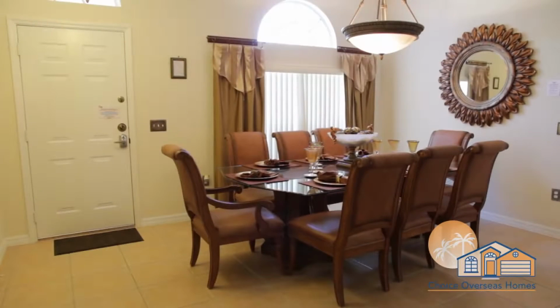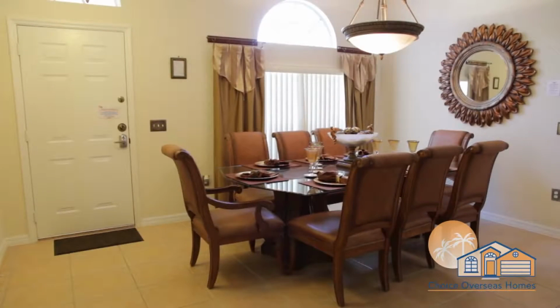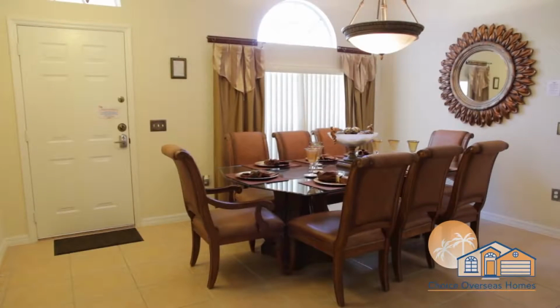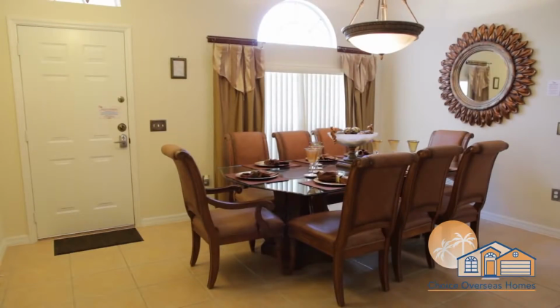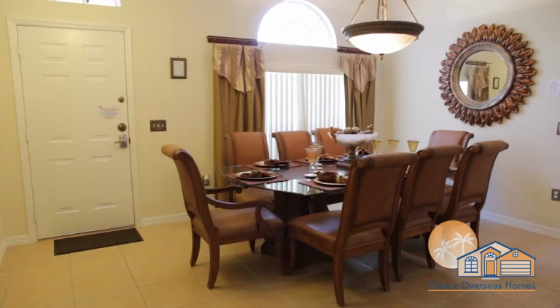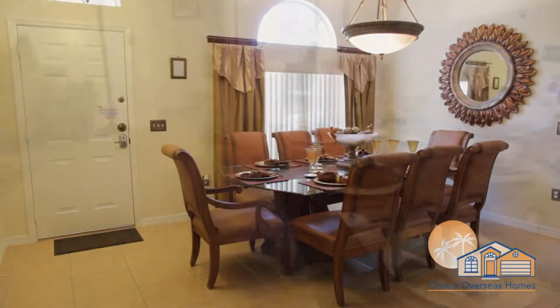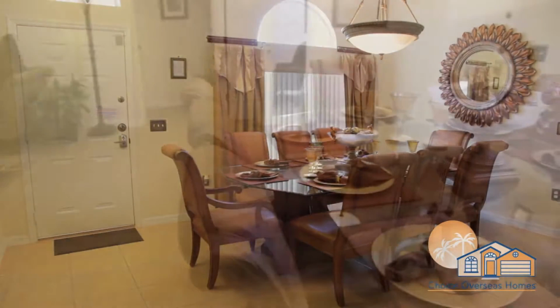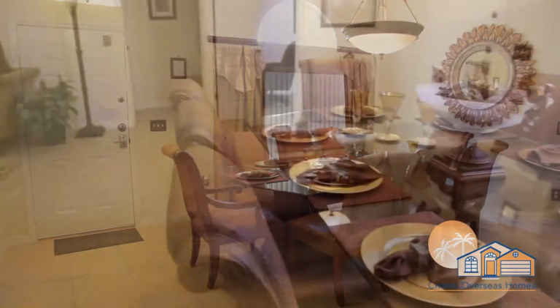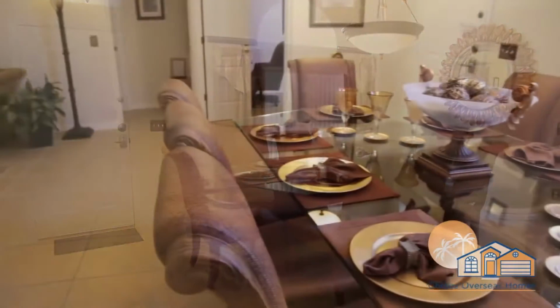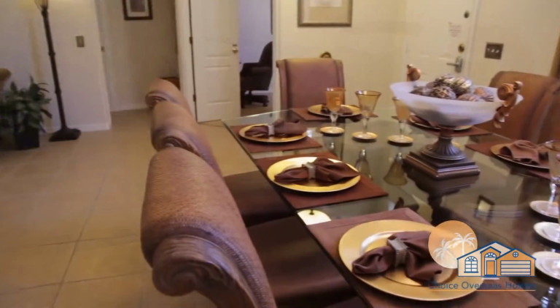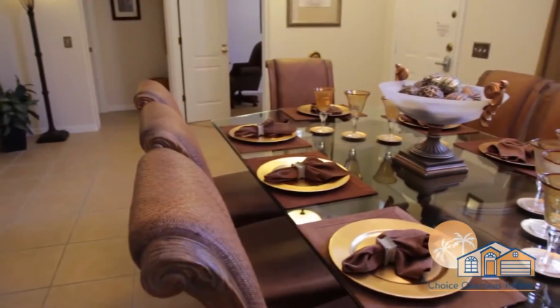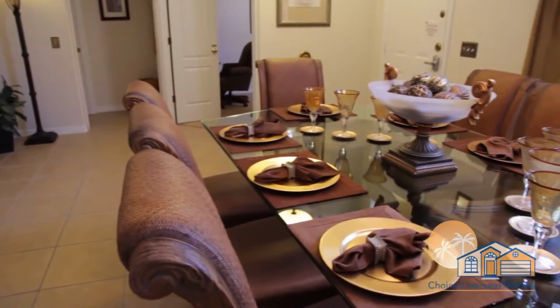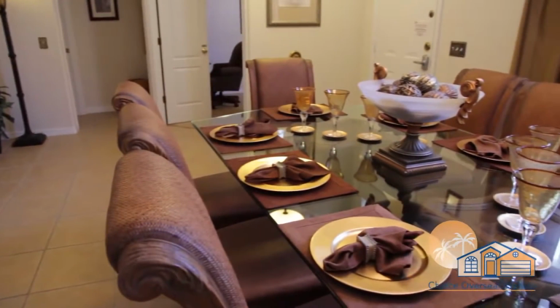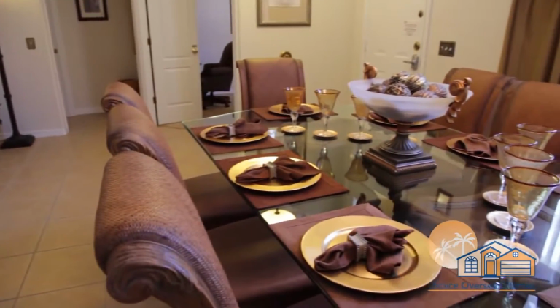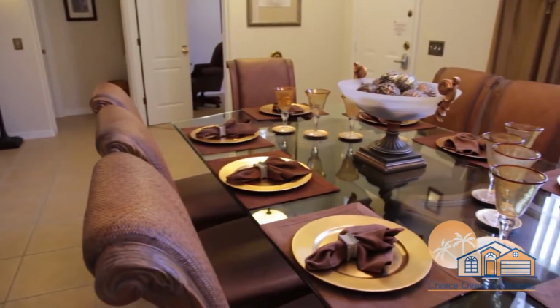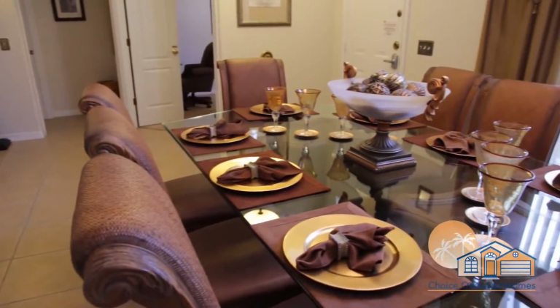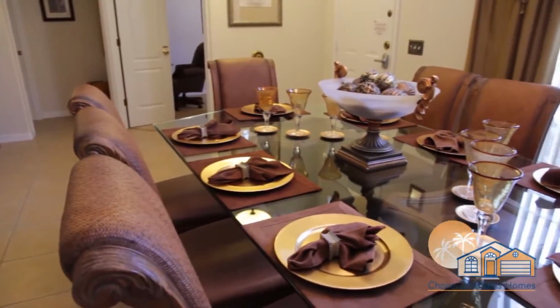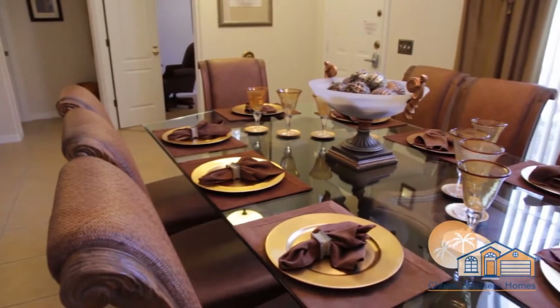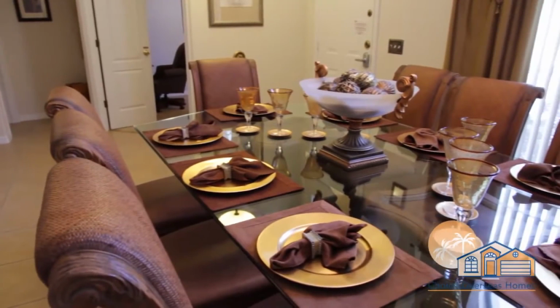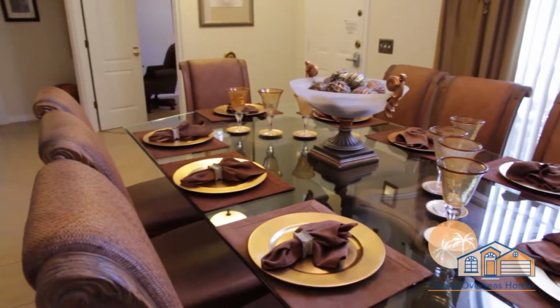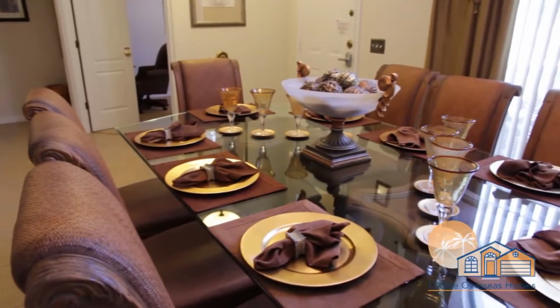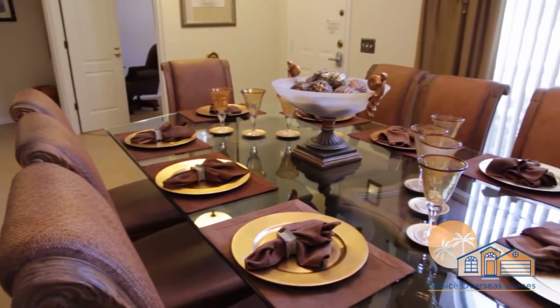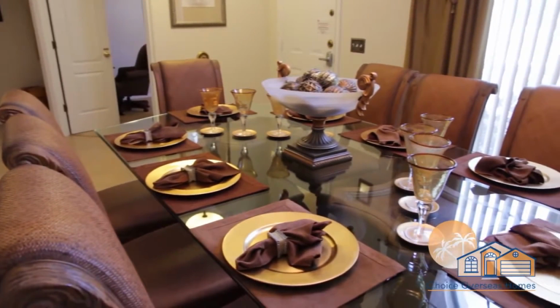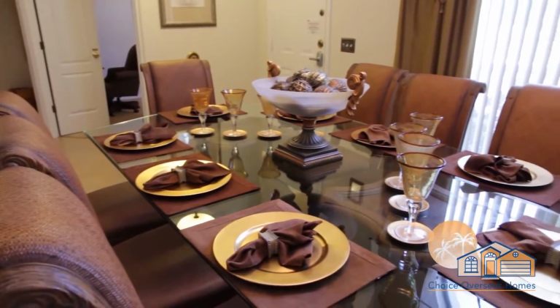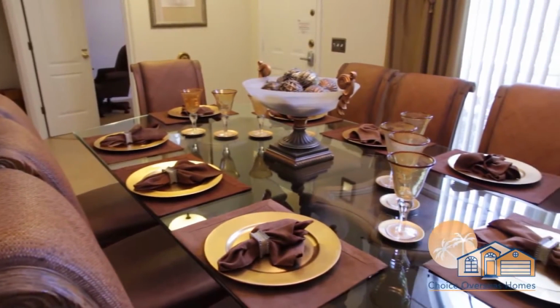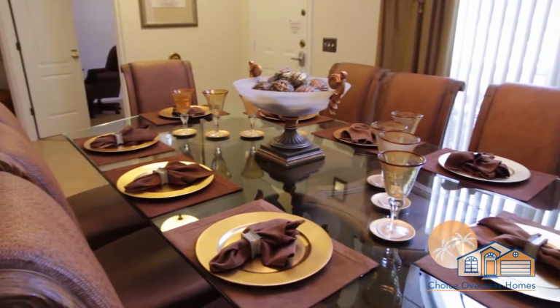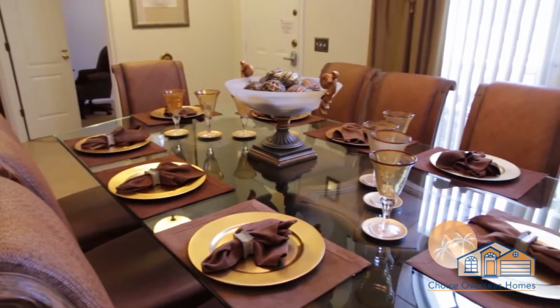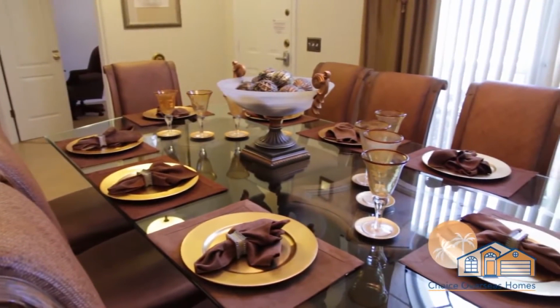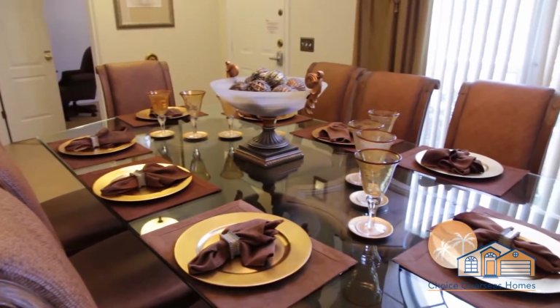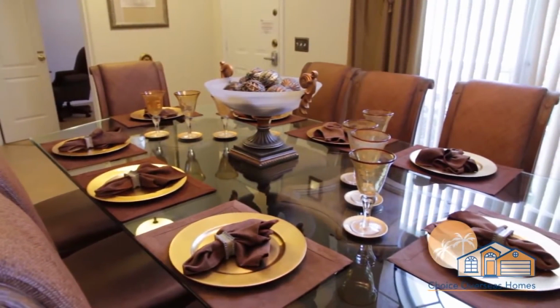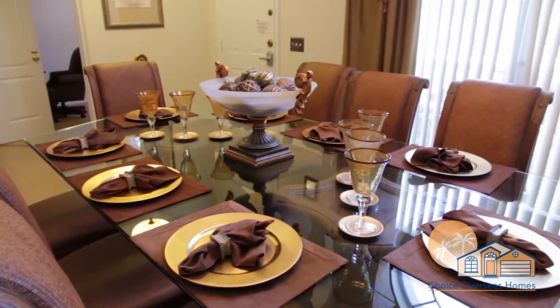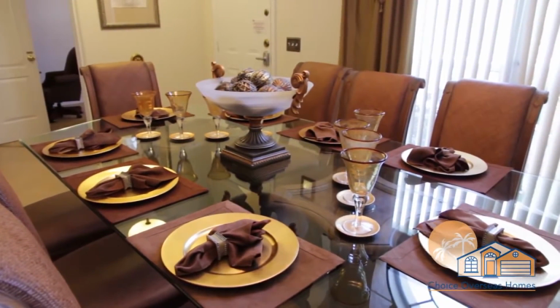Our tour begins at the front of the home with the elegant dining area, which seats up to eight guests in comfort.